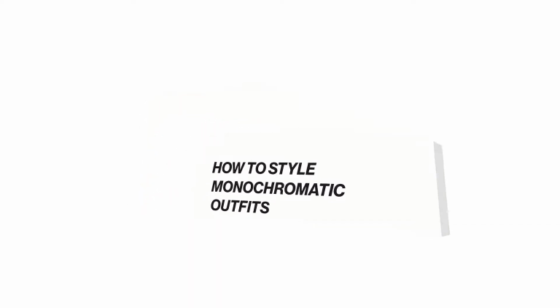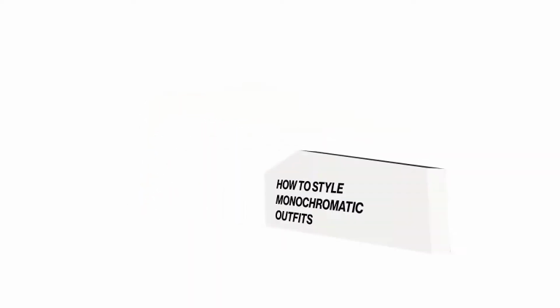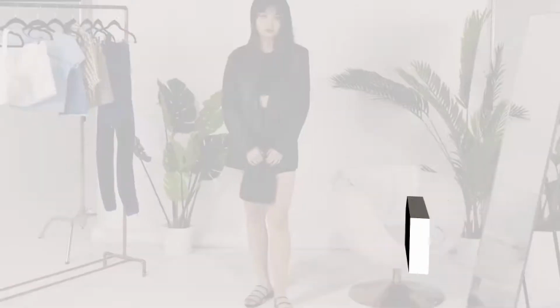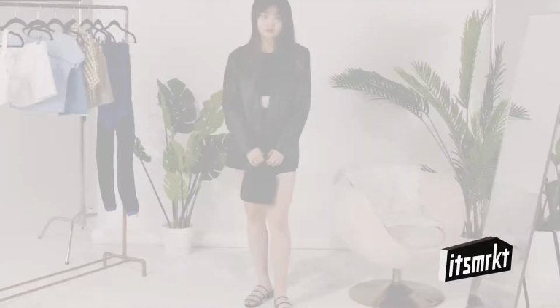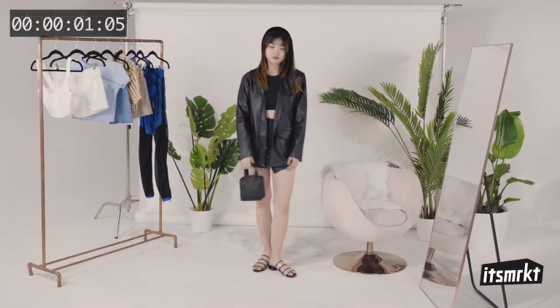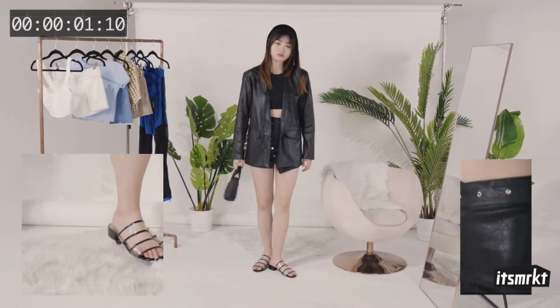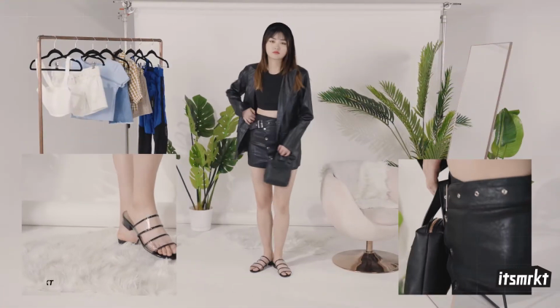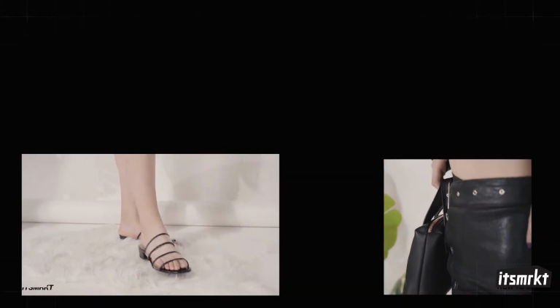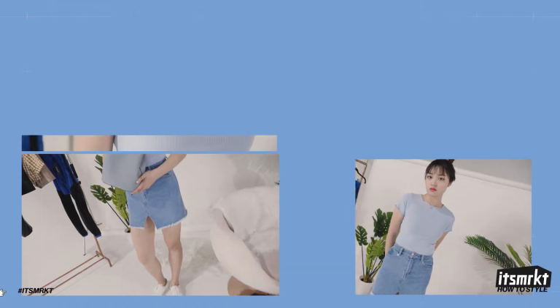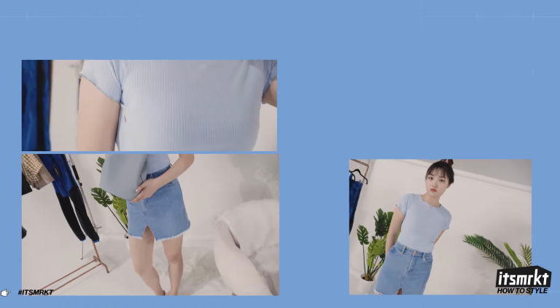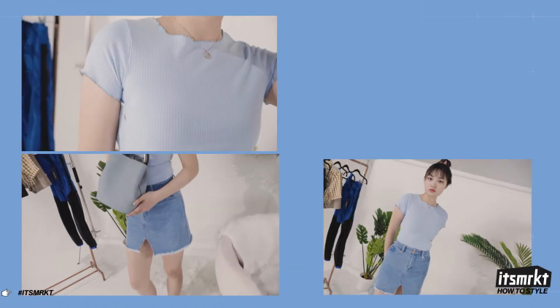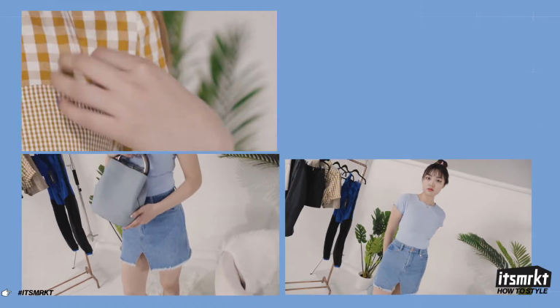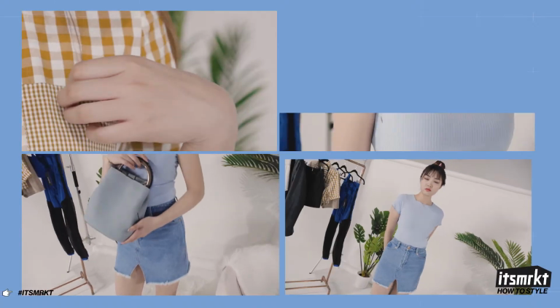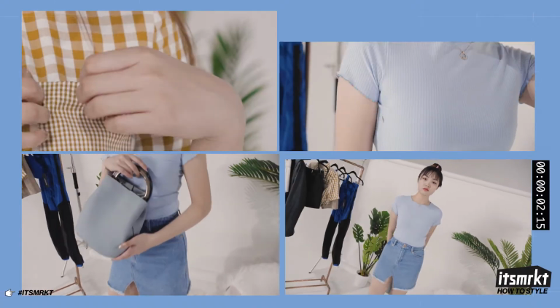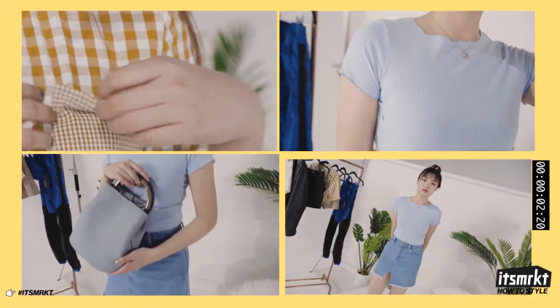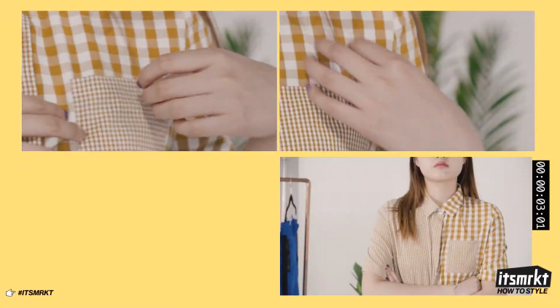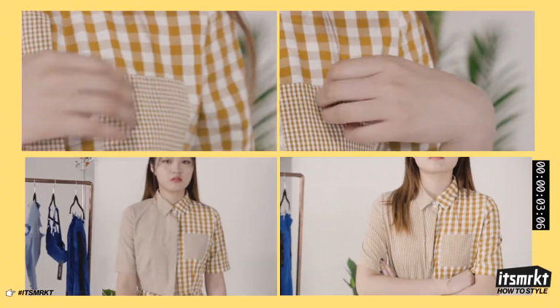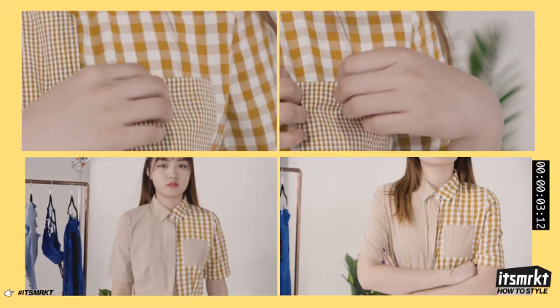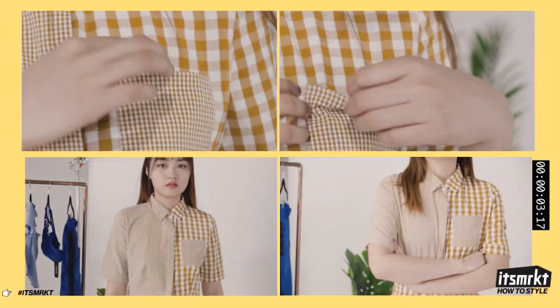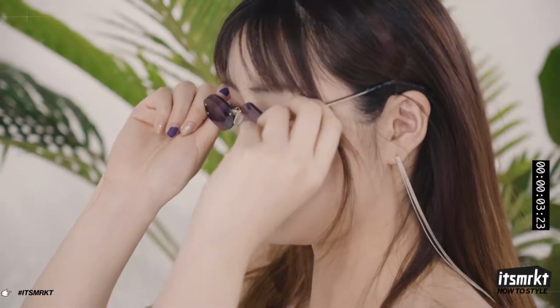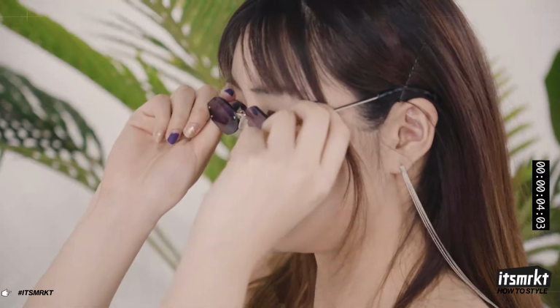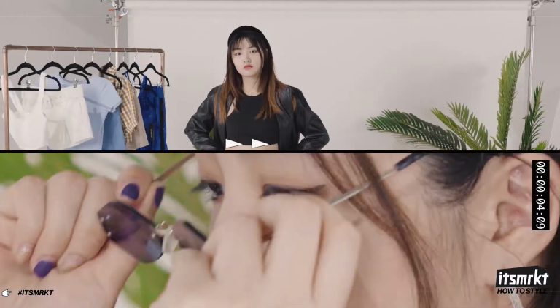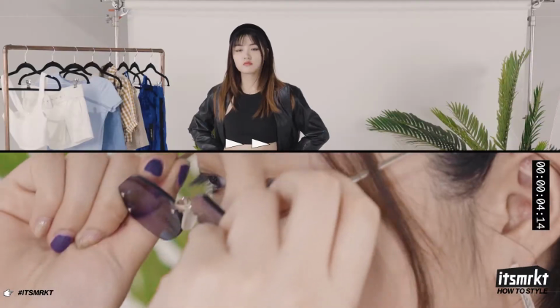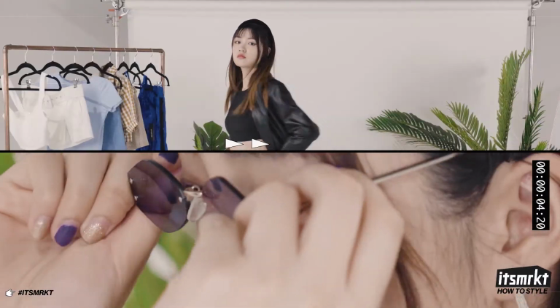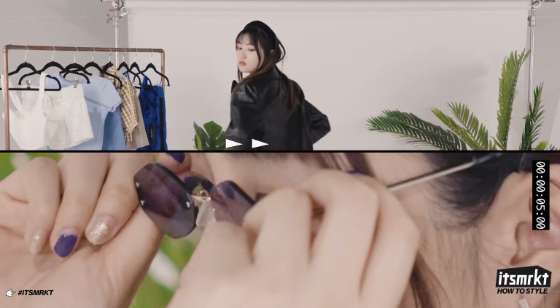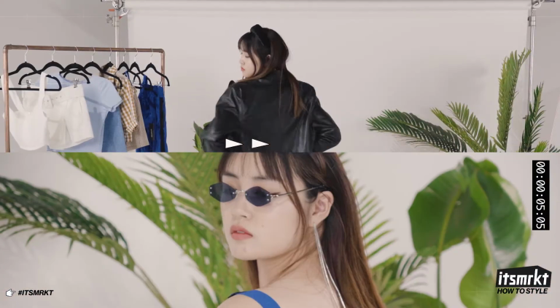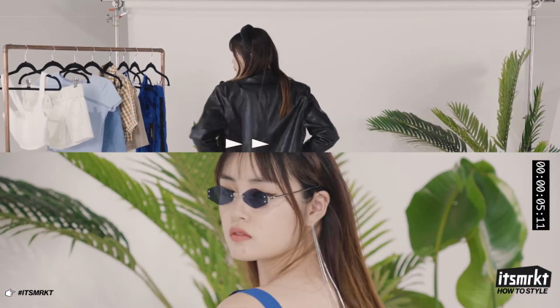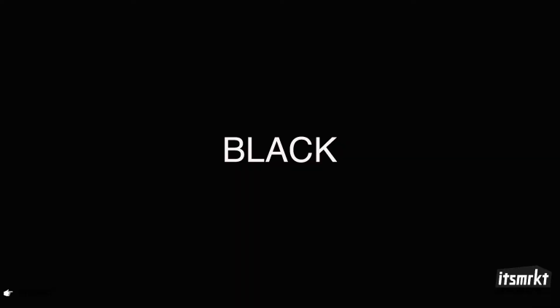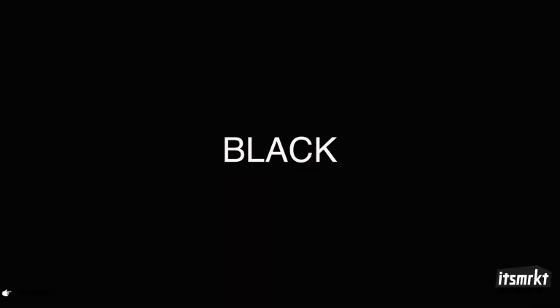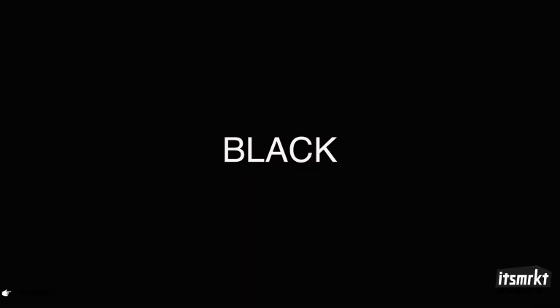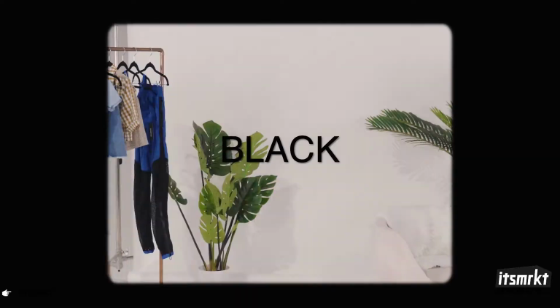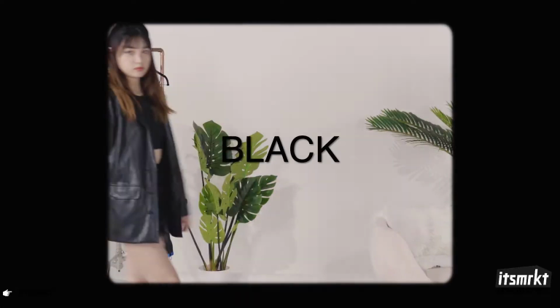Hey guys, welcome back to It's Market. Today I'll be showing you how to style five different monochromatic outfits.